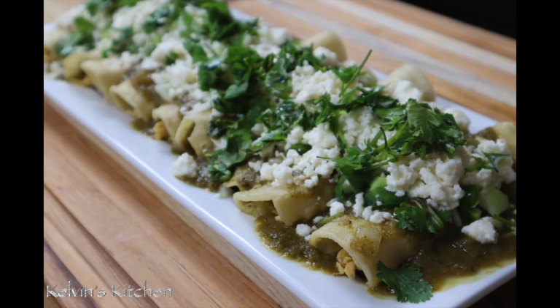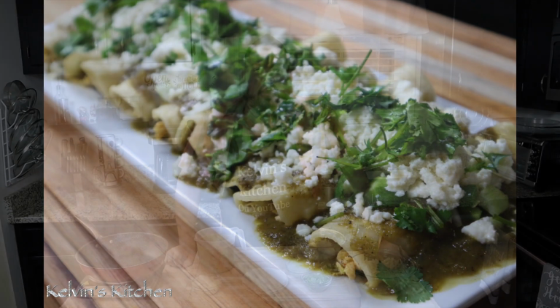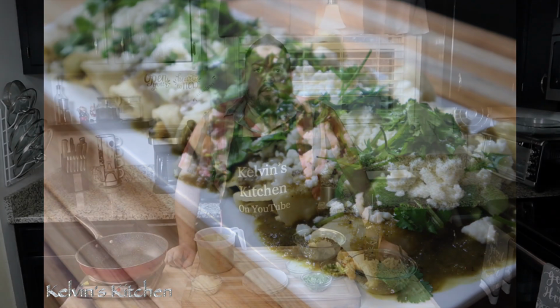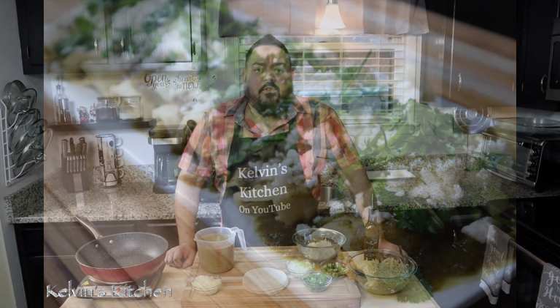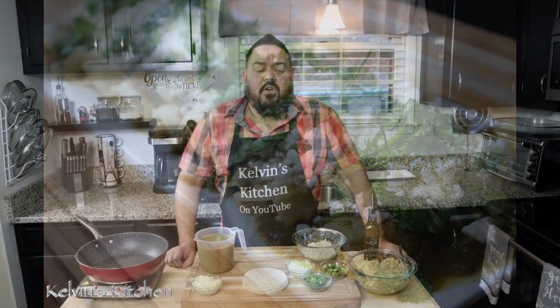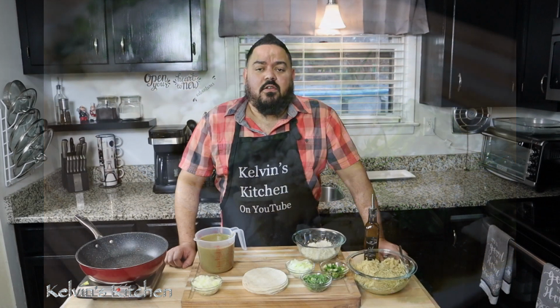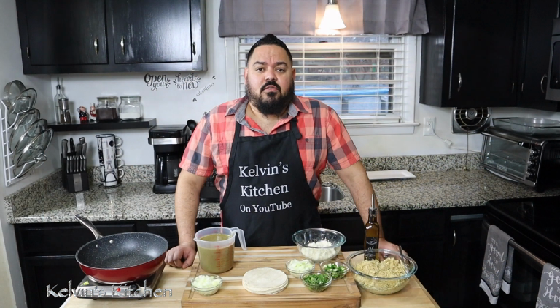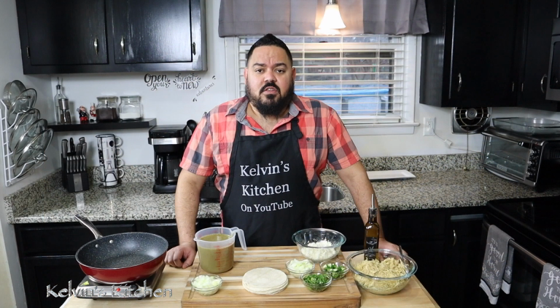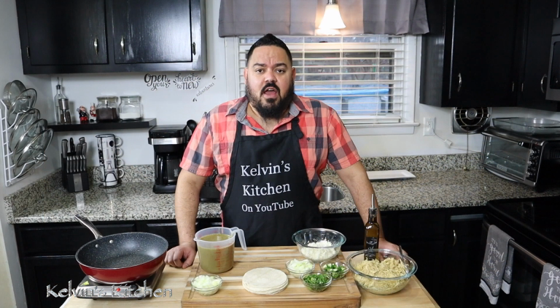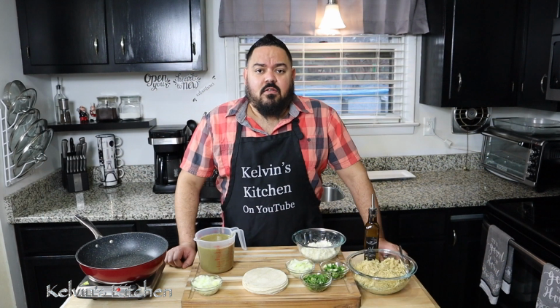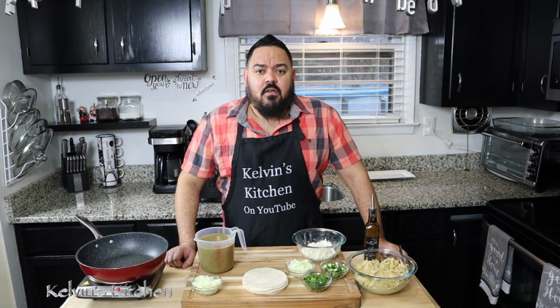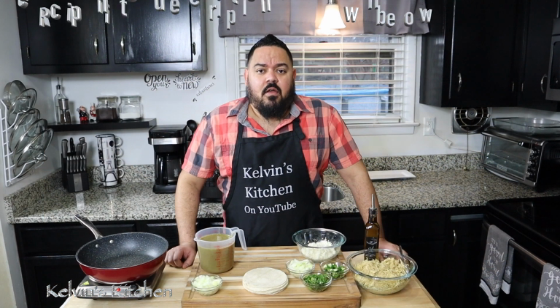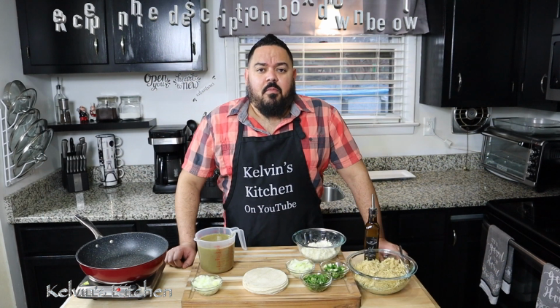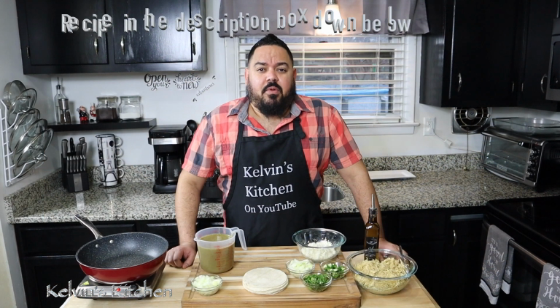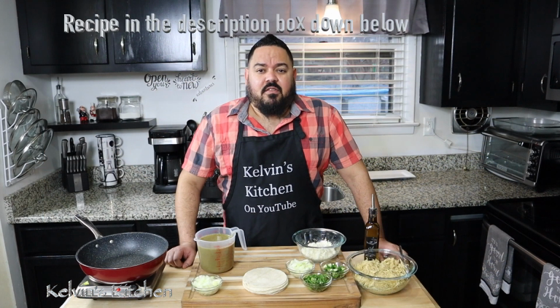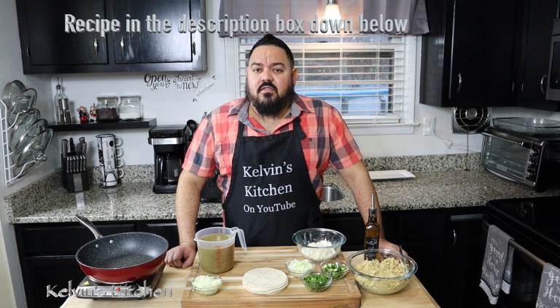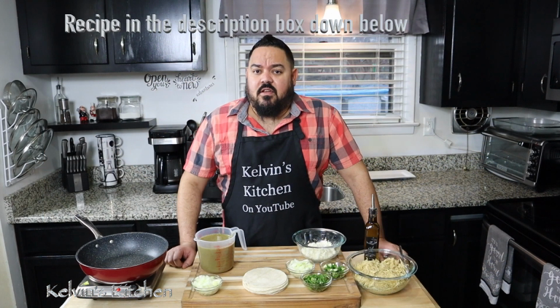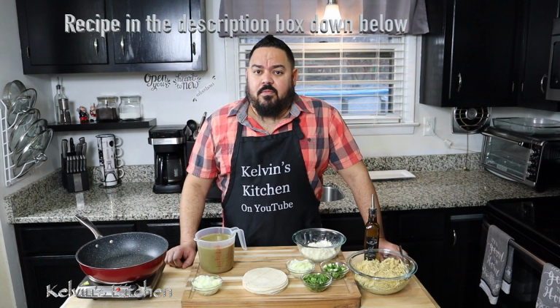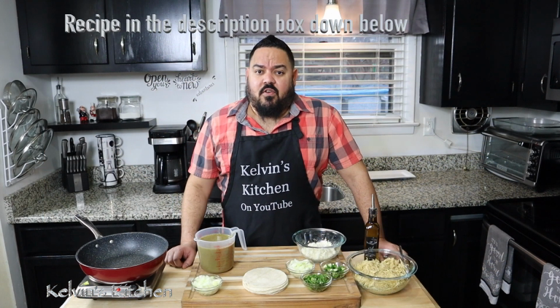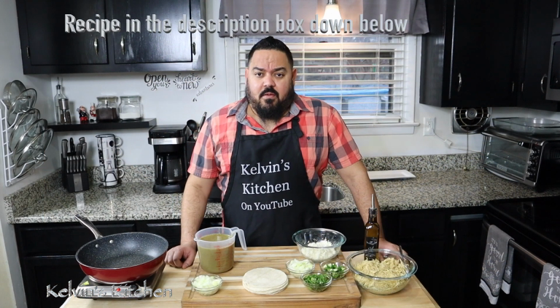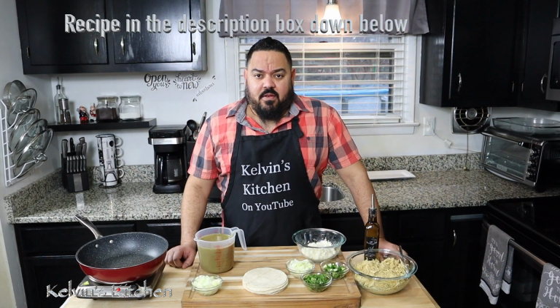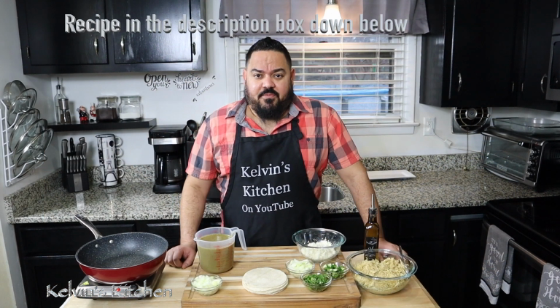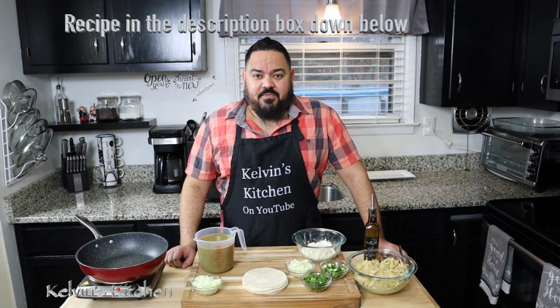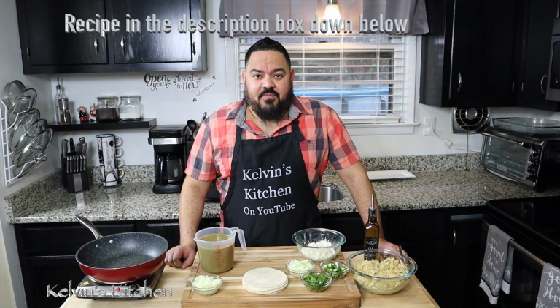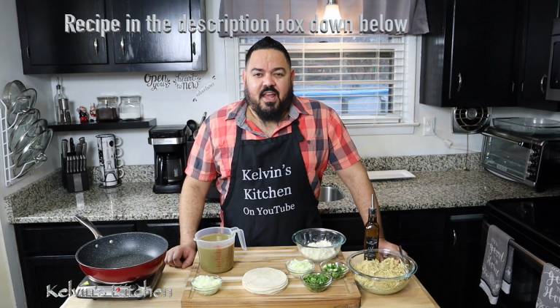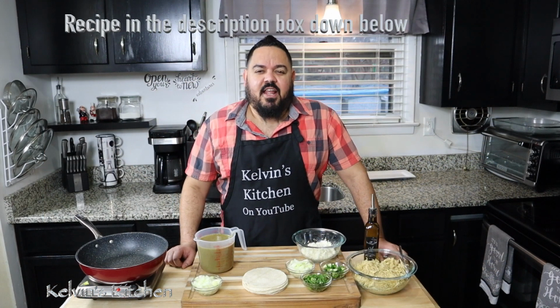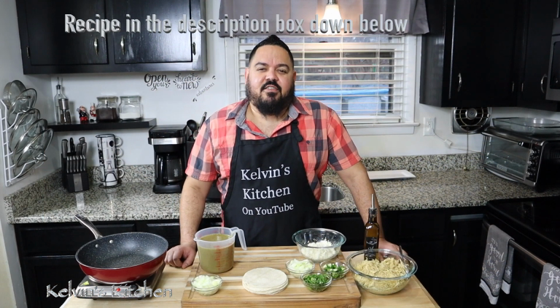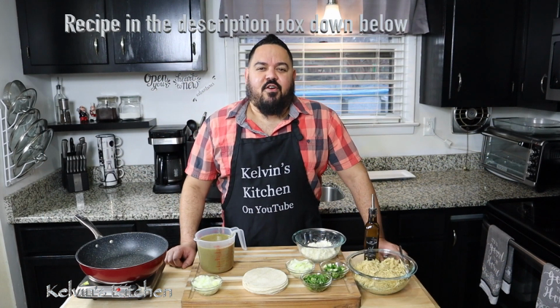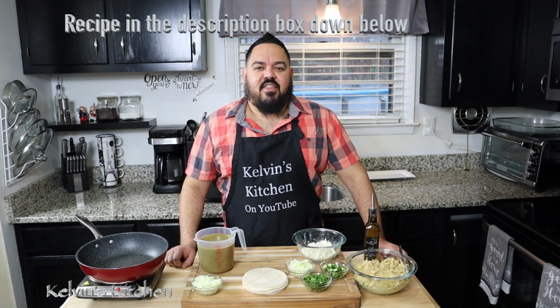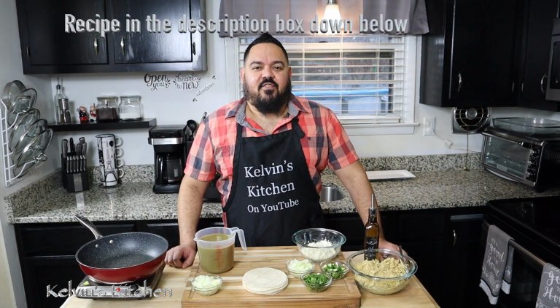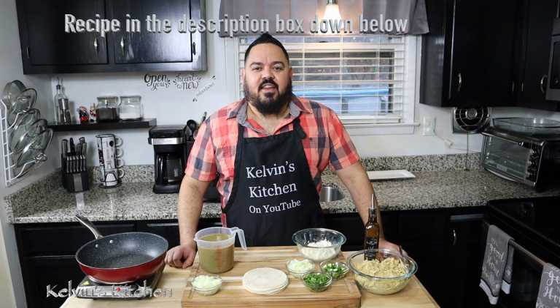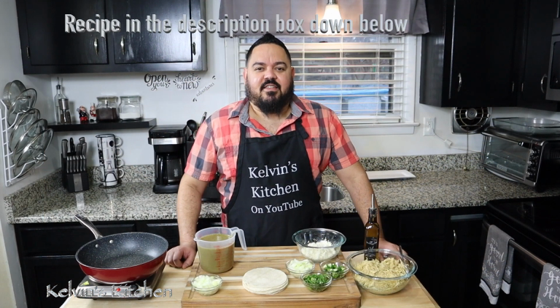If you are new to this channel, please consider subscribing. Let's go over the ingredients.